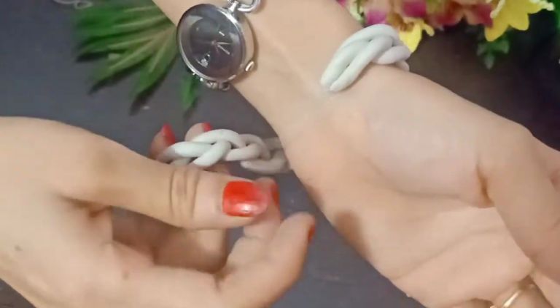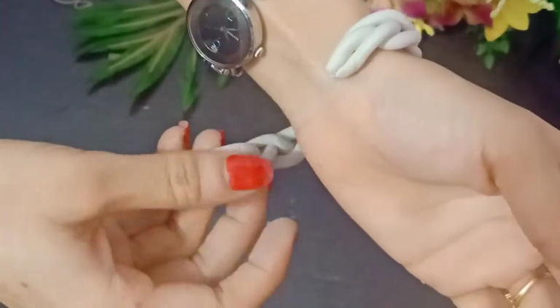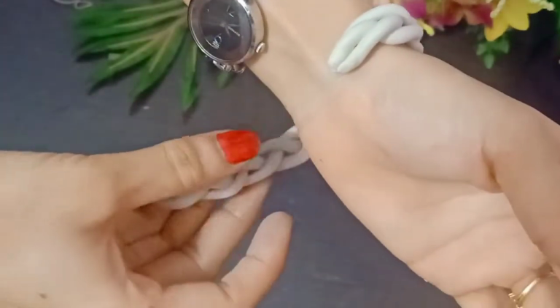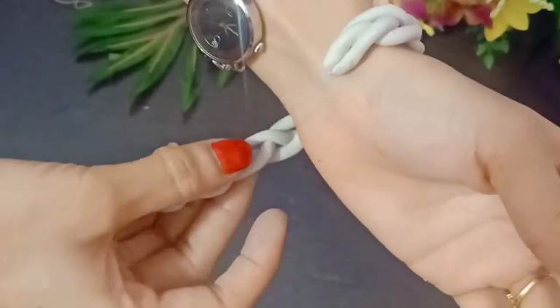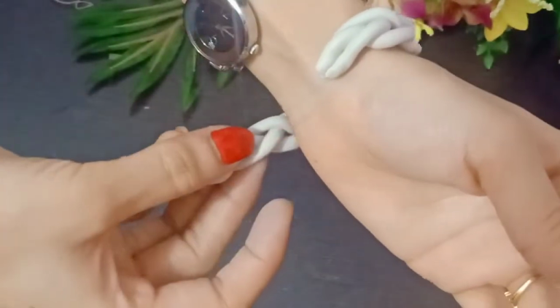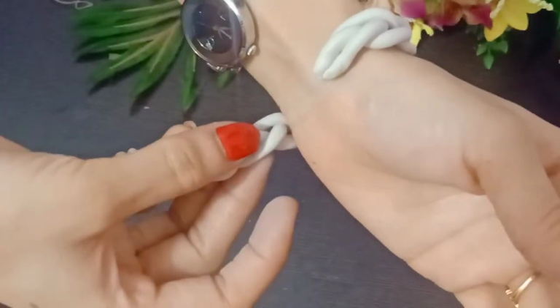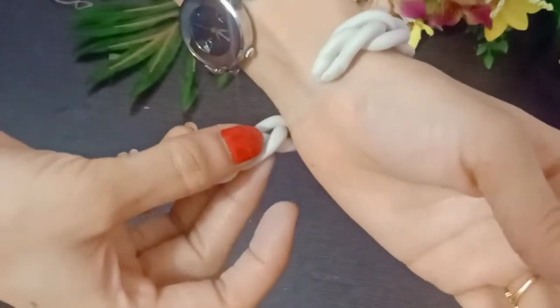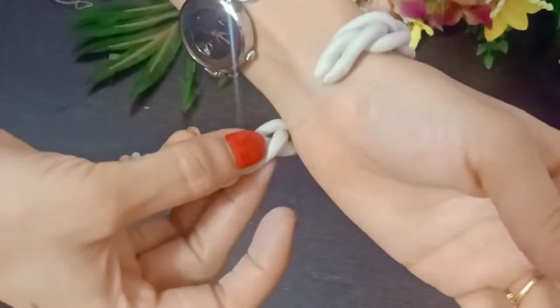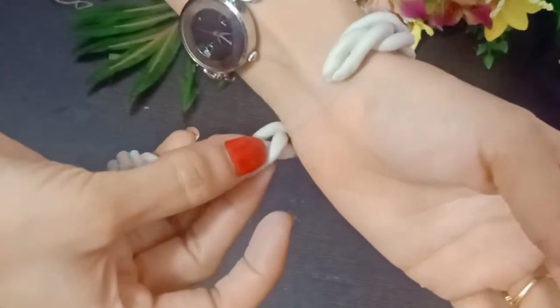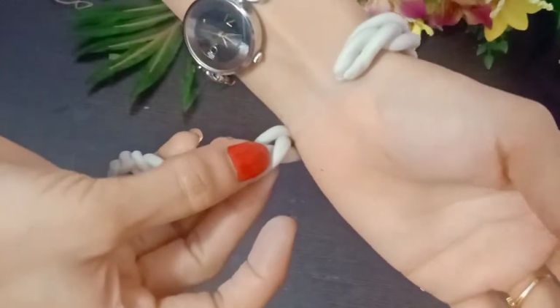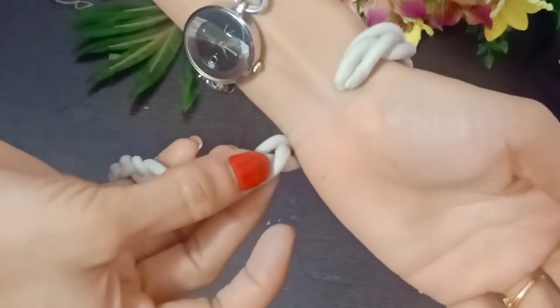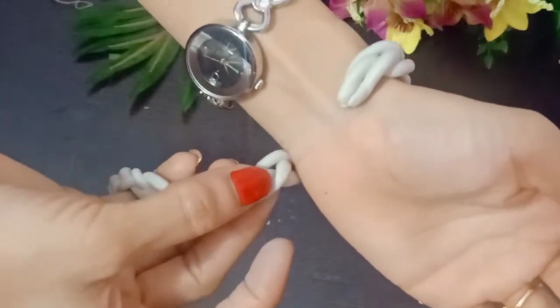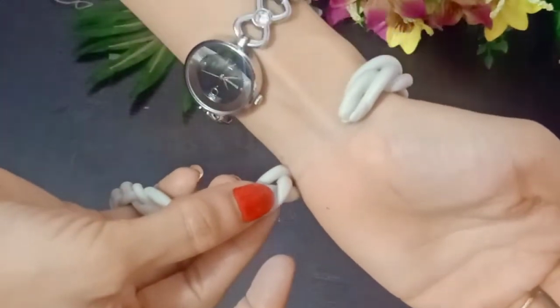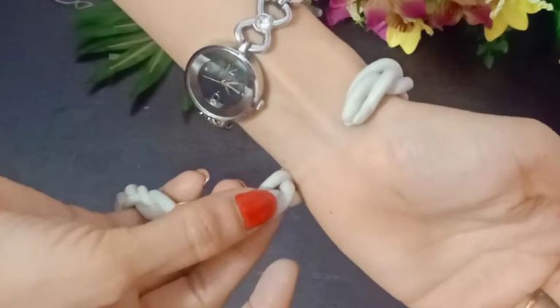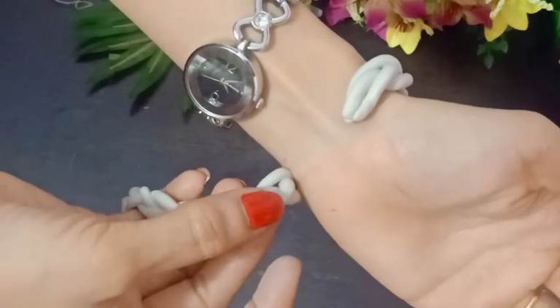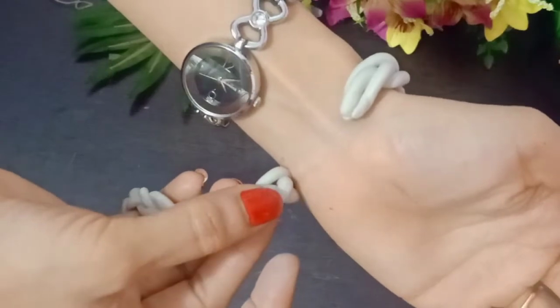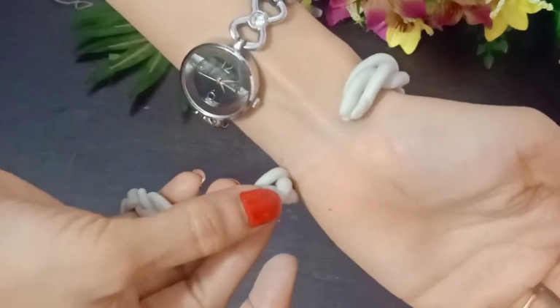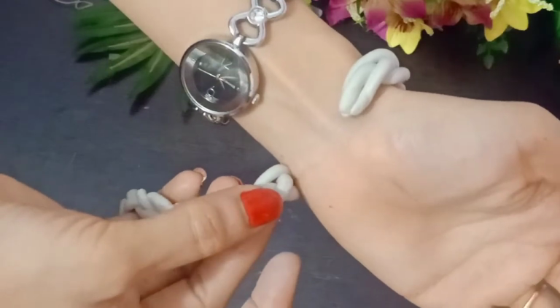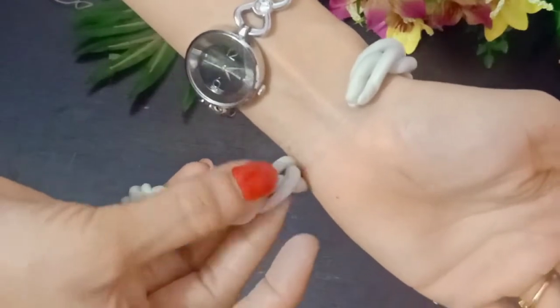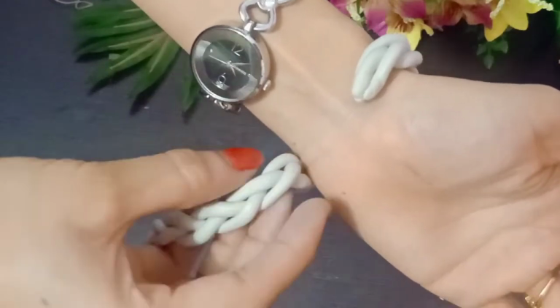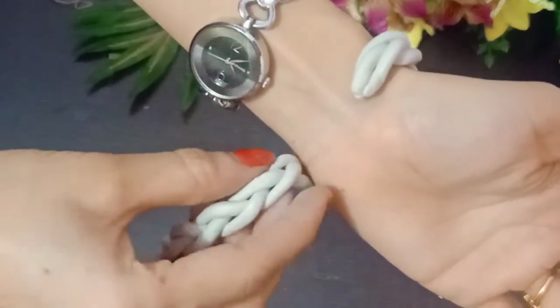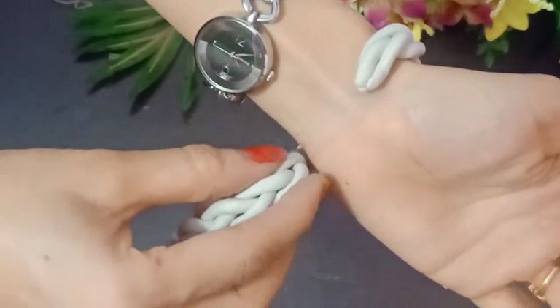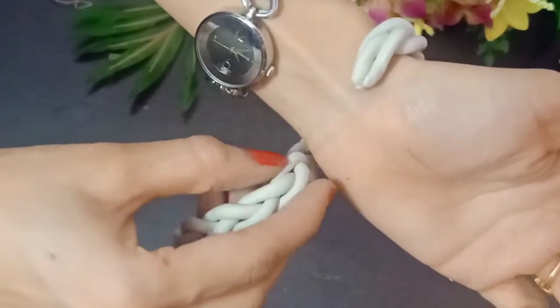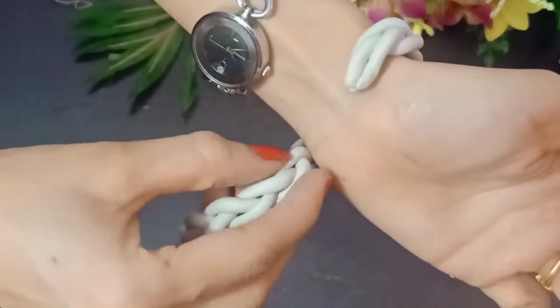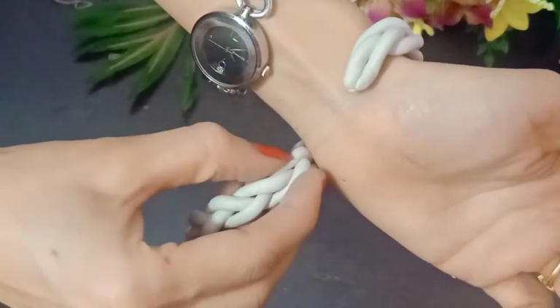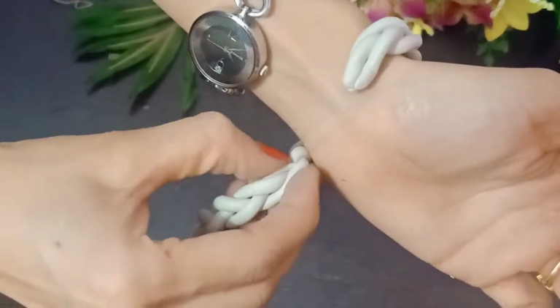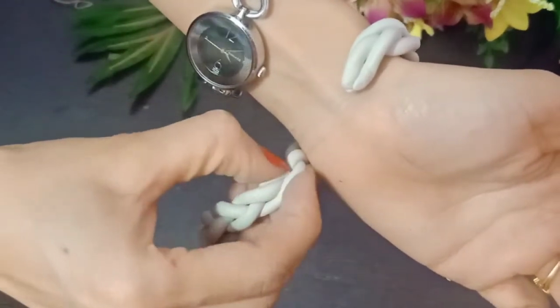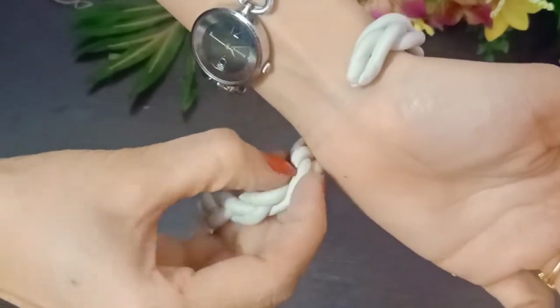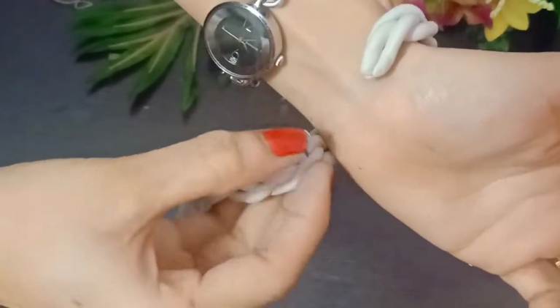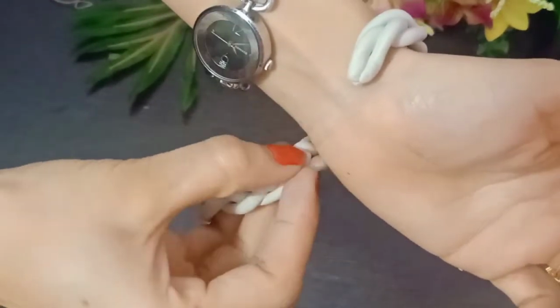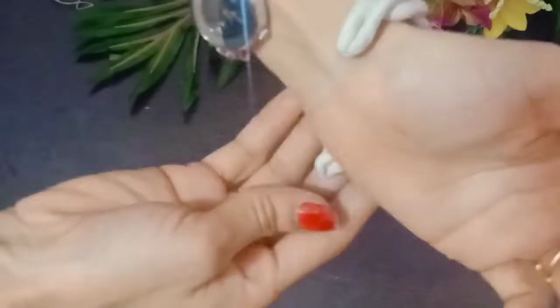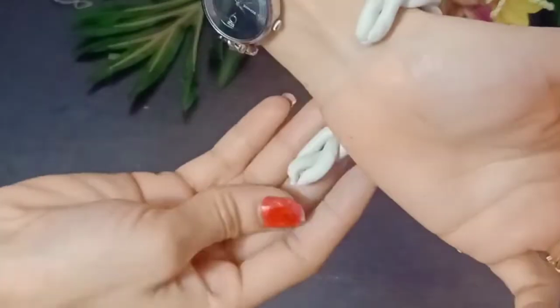We are going to make the bracelet like this. I will cut half of it, make holes, and leave it to dry.